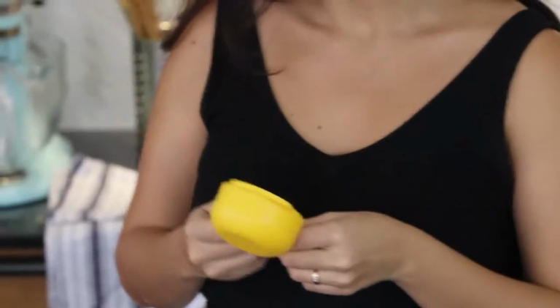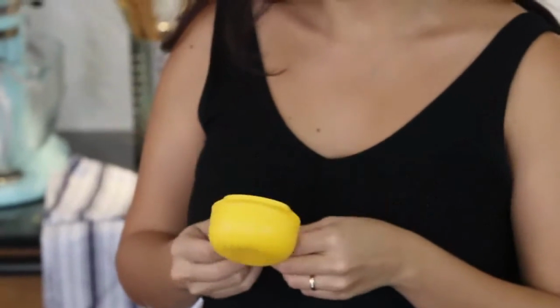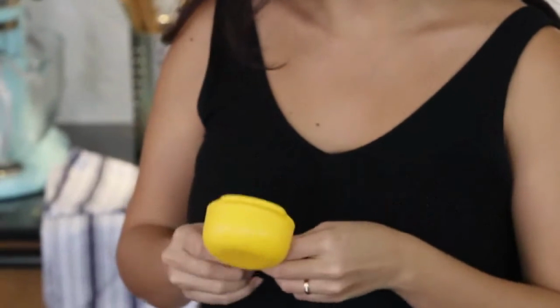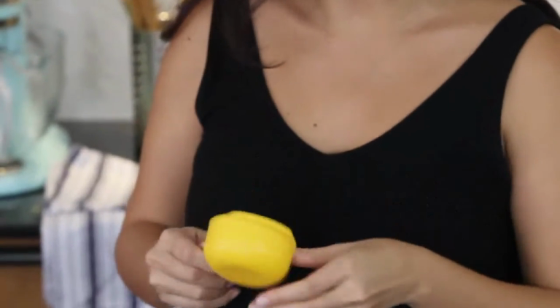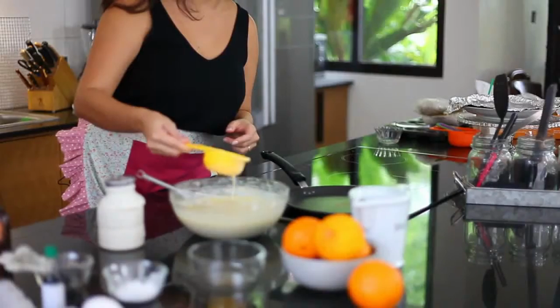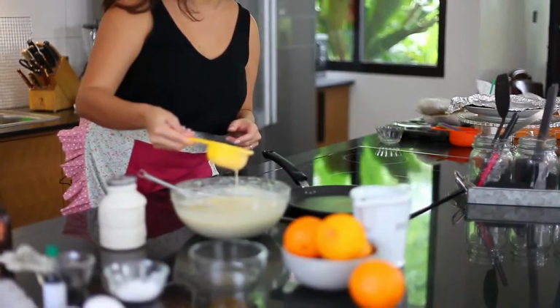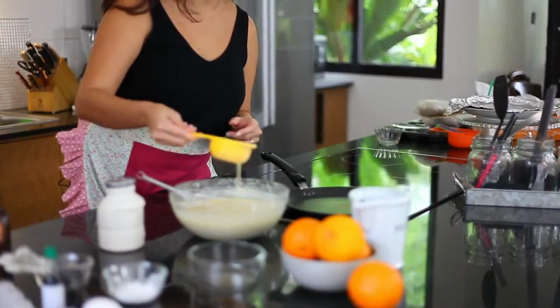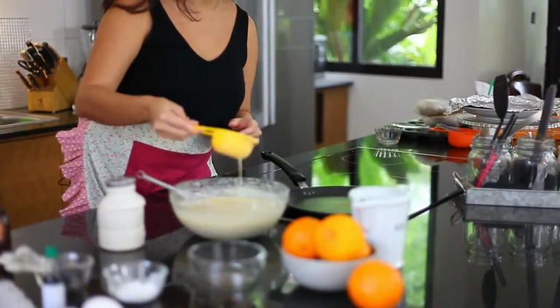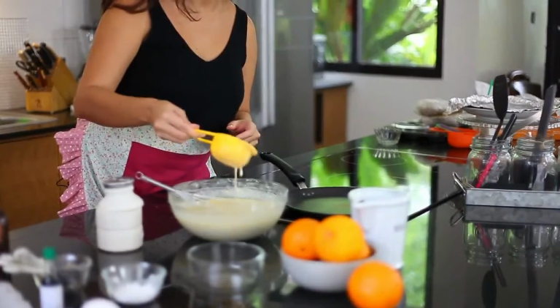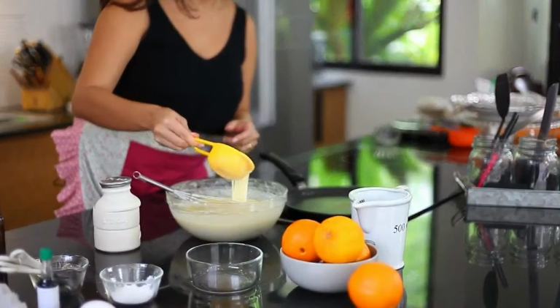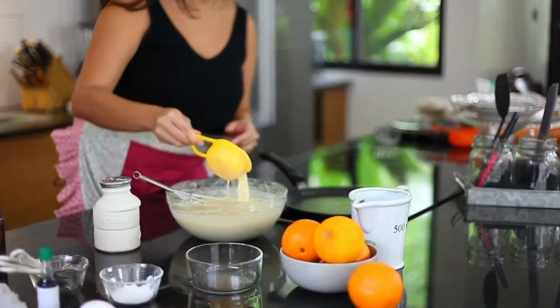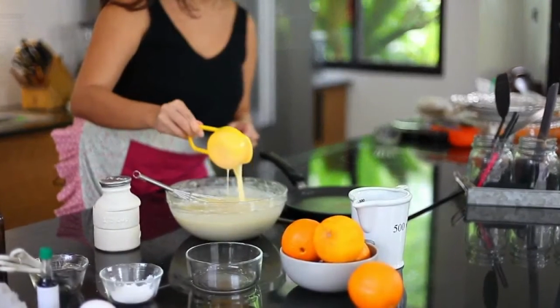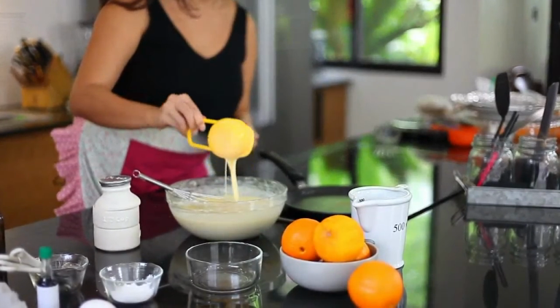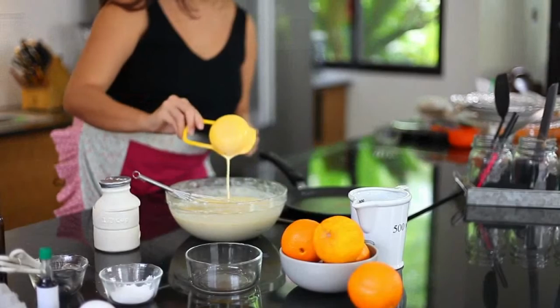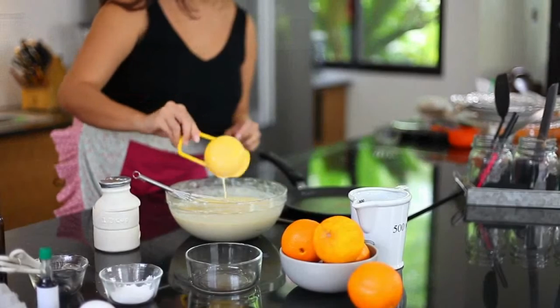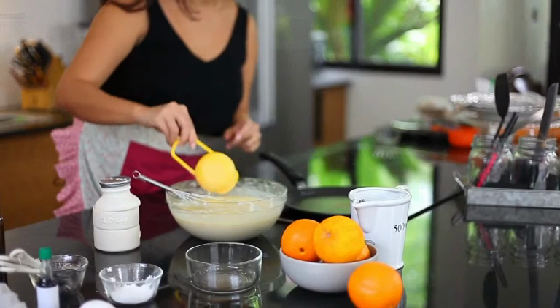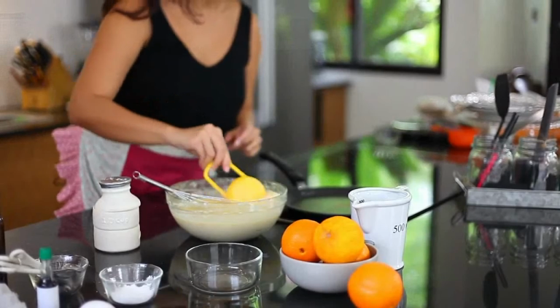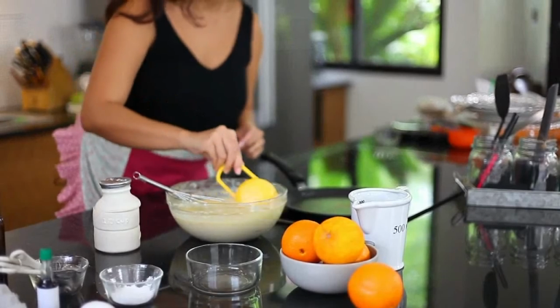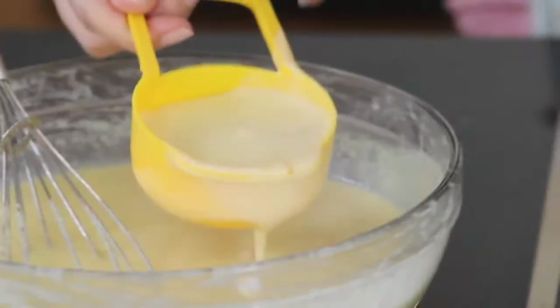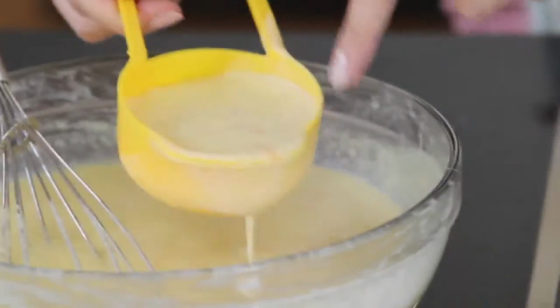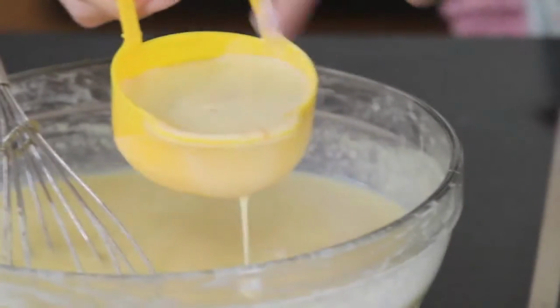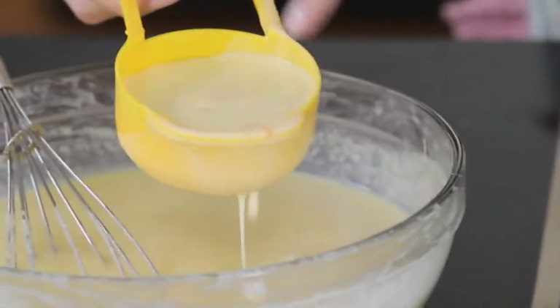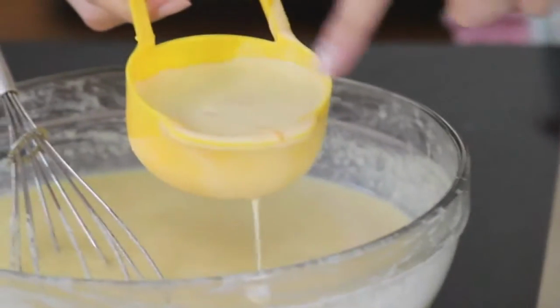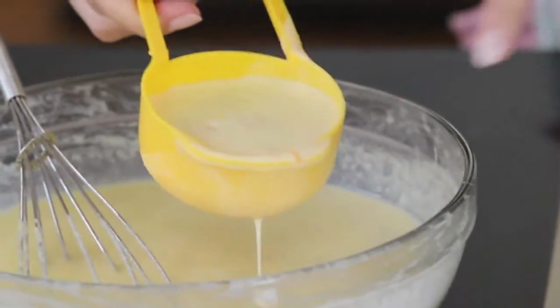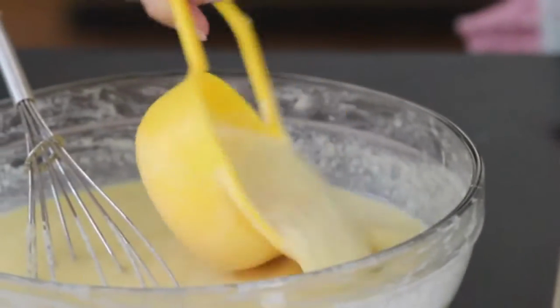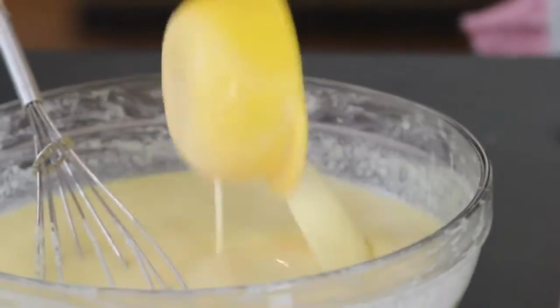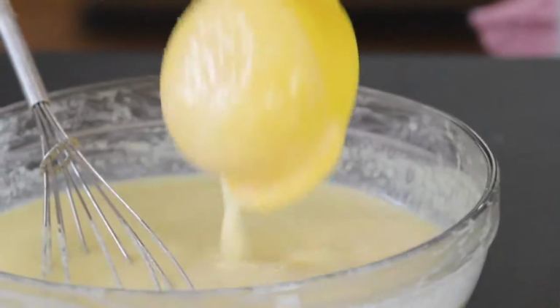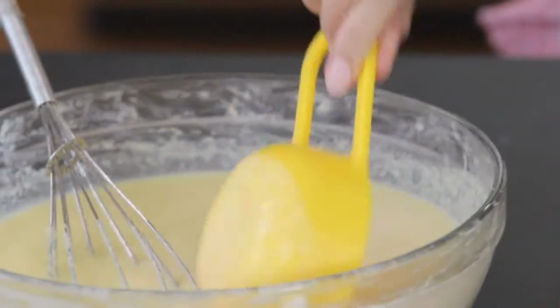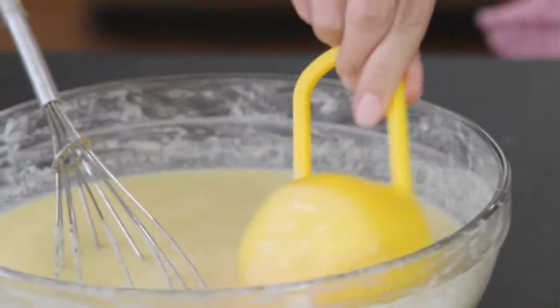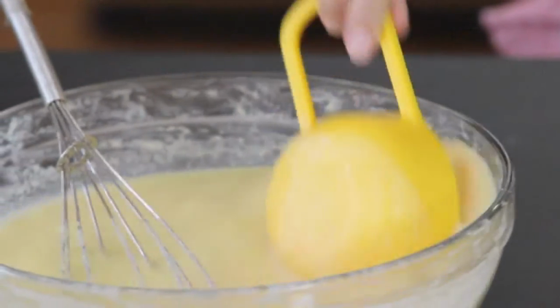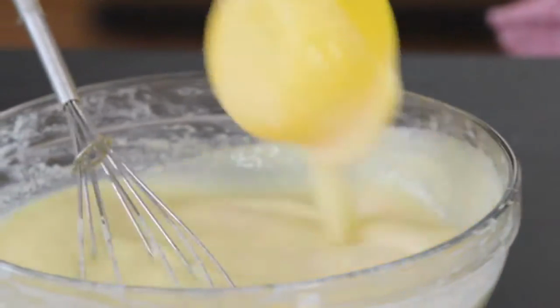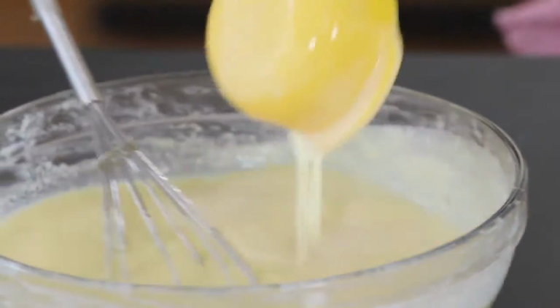So half a cup. As you can see, this is the batter — it's been resting for 30 minutes. You can see the beautiful orange zest inside. That's what you want.